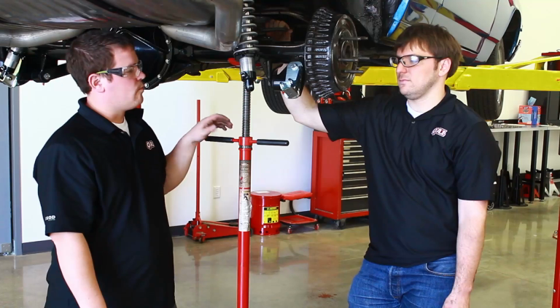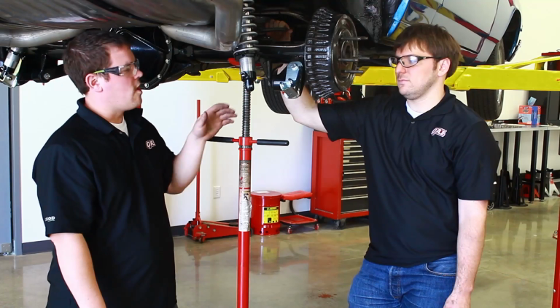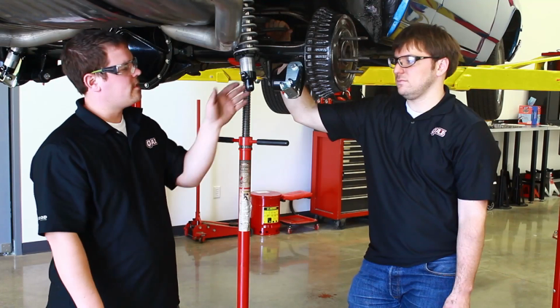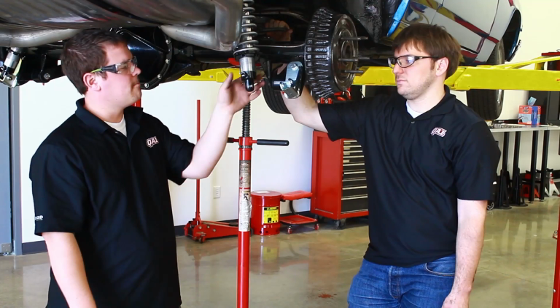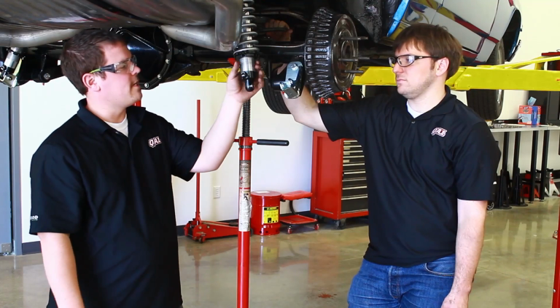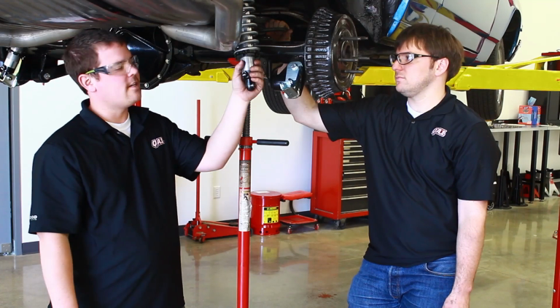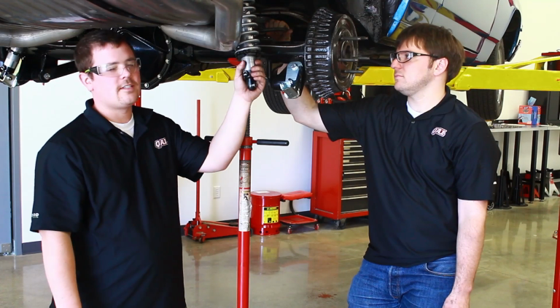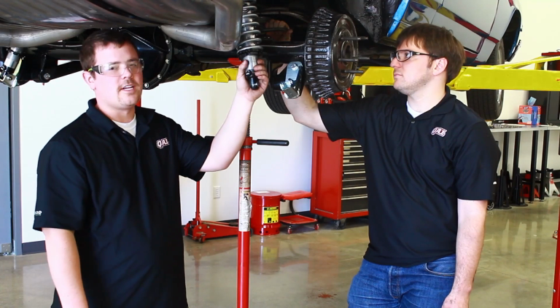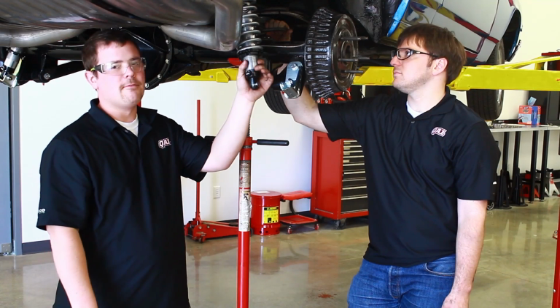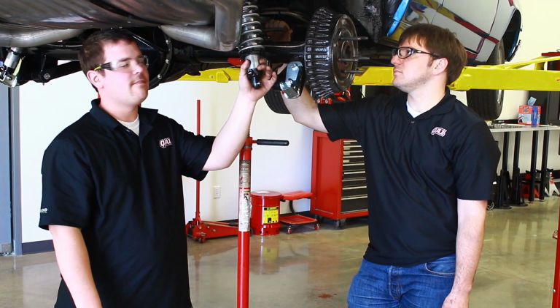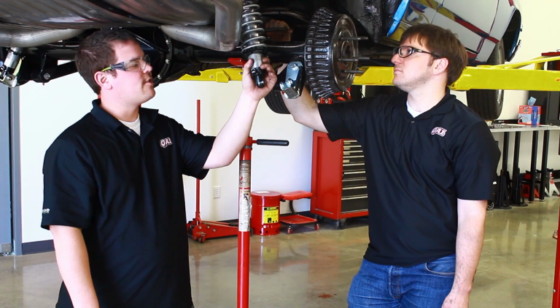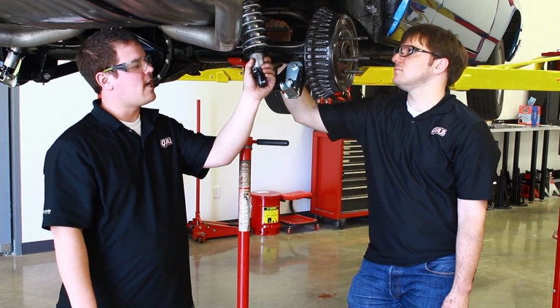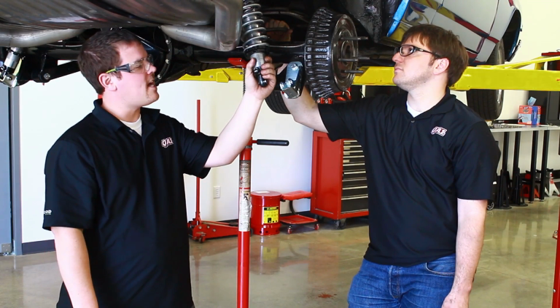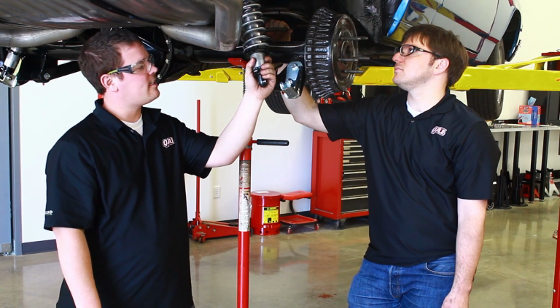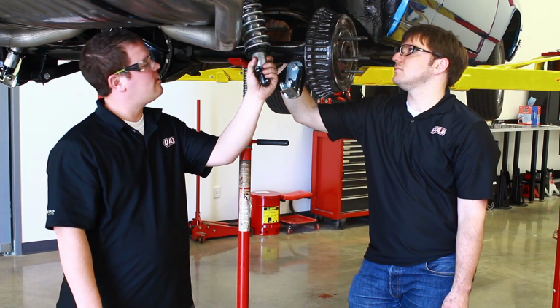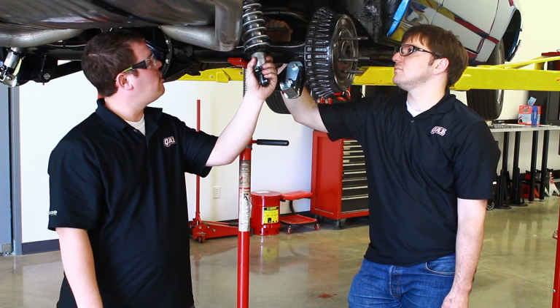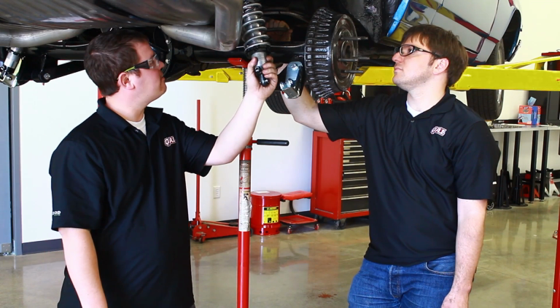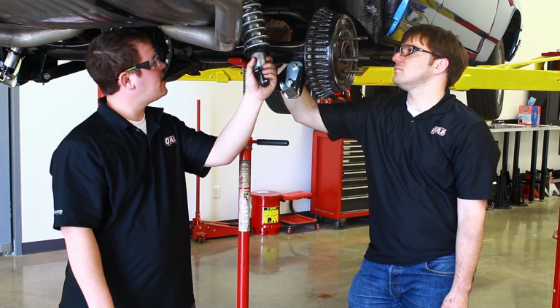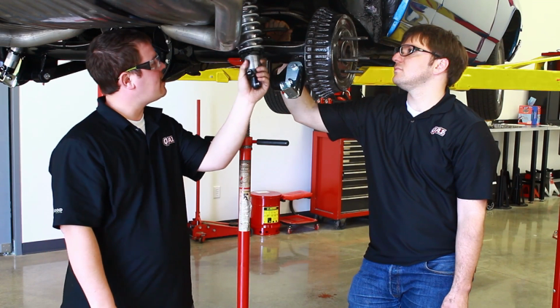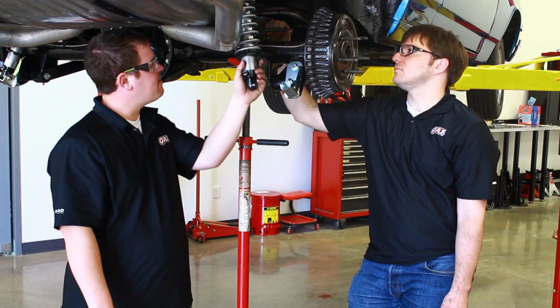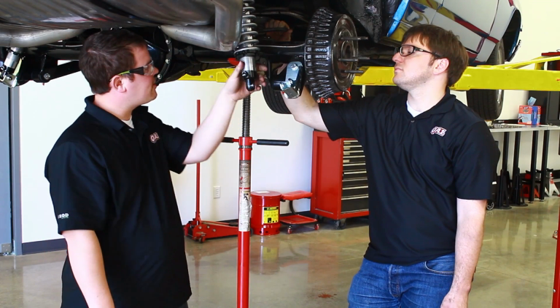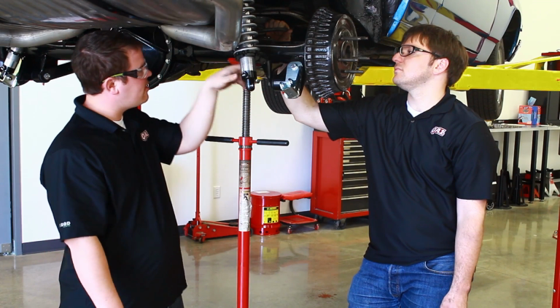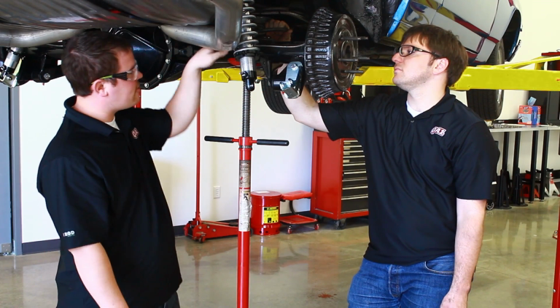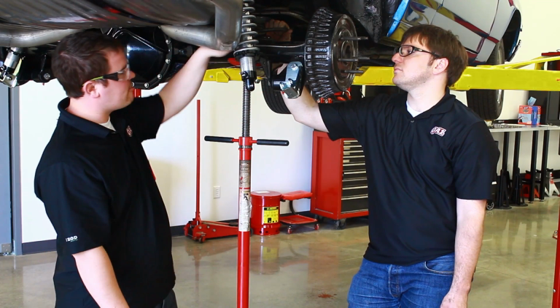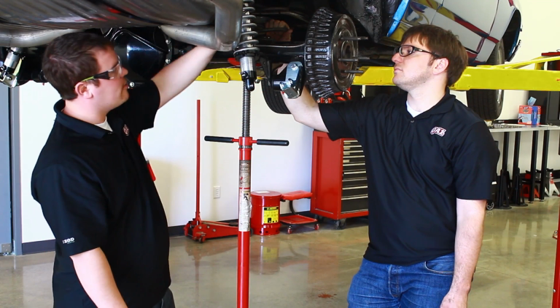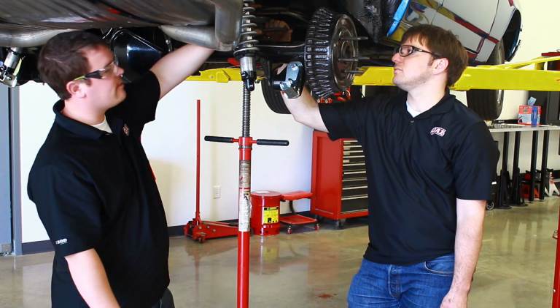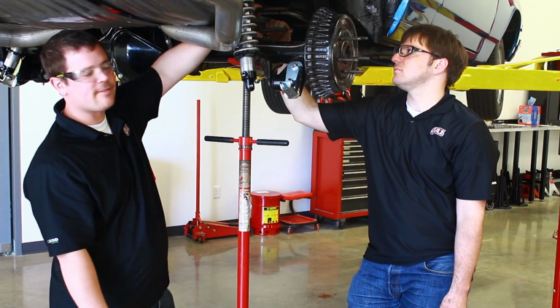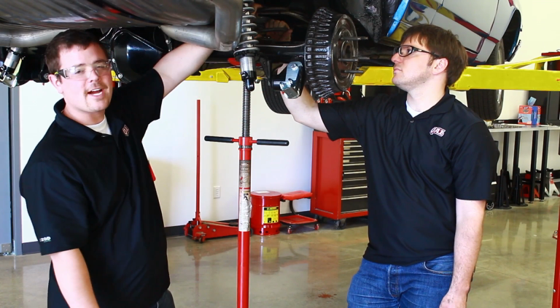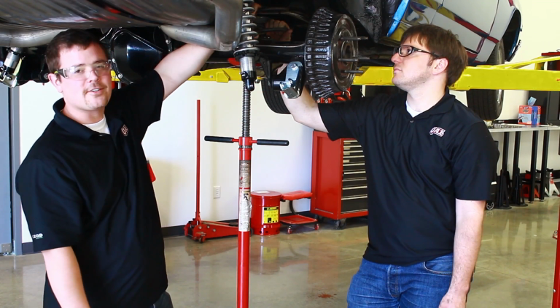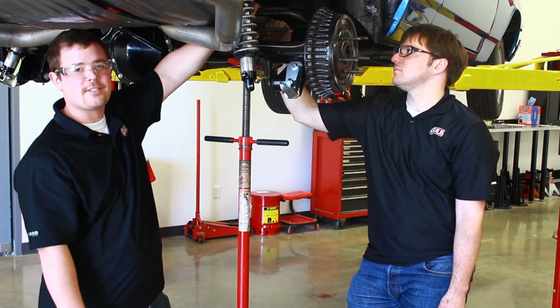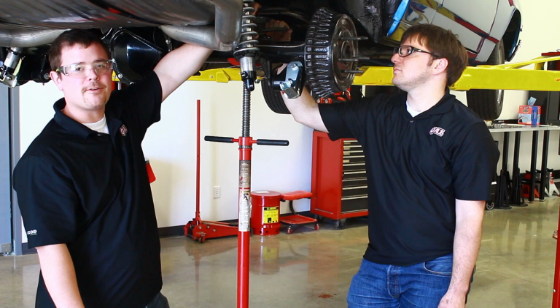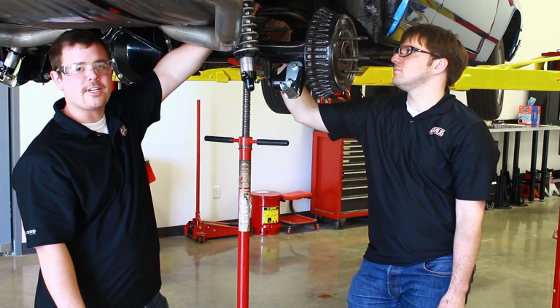Prior to completing your assembly of your coilover shock, make sure that you remove your factory spring.